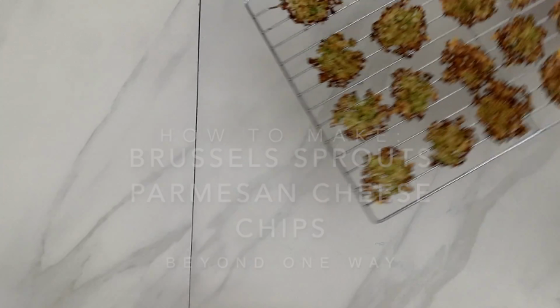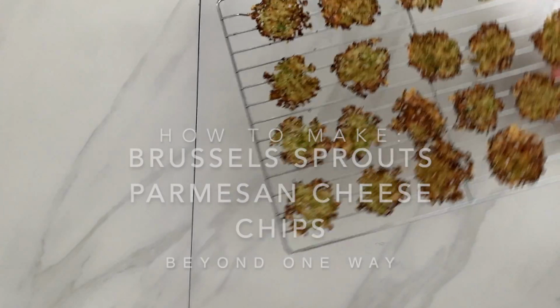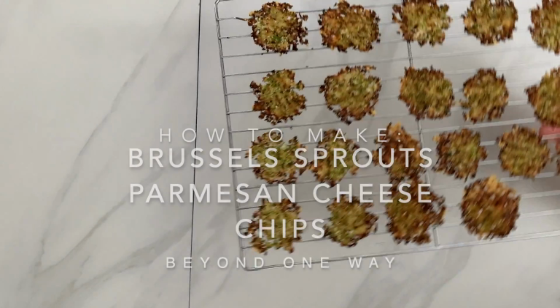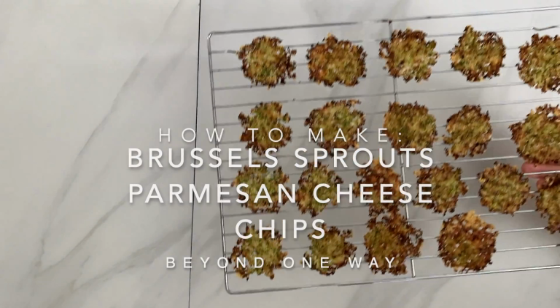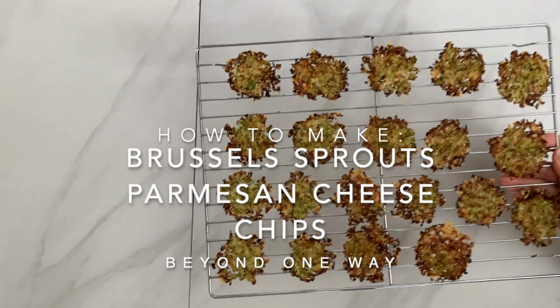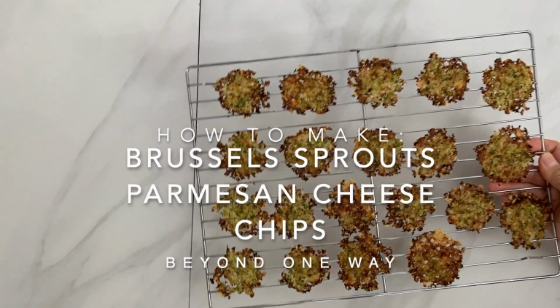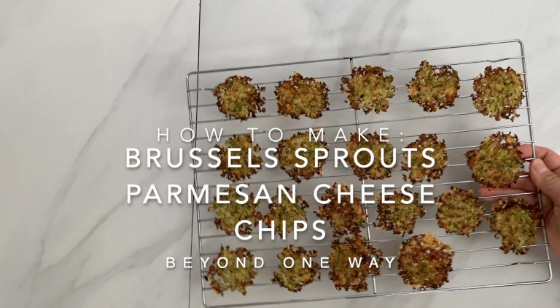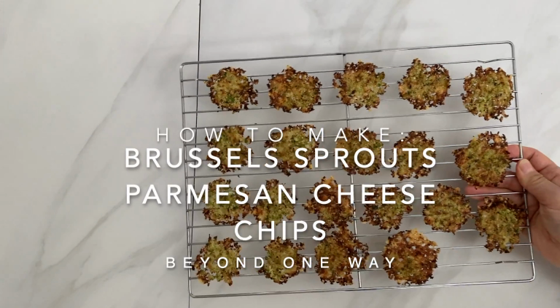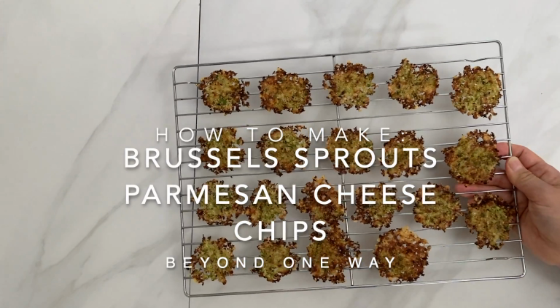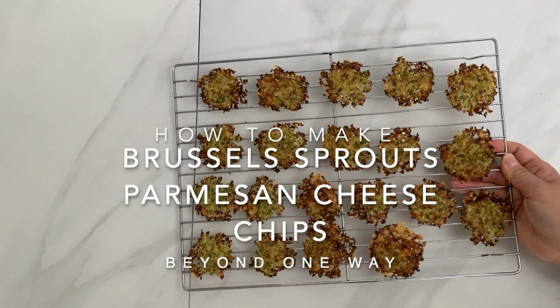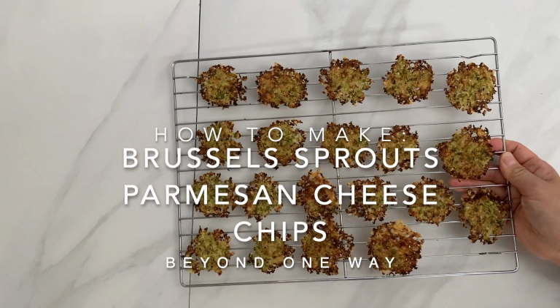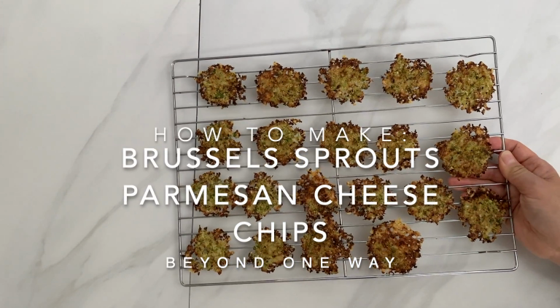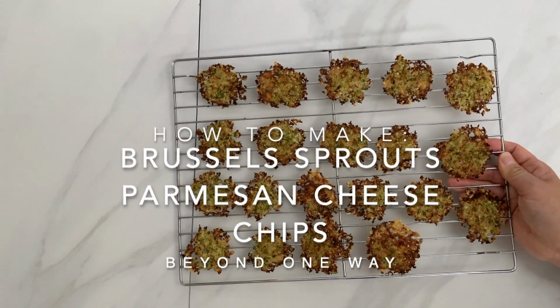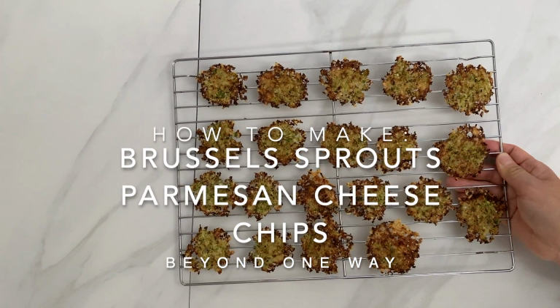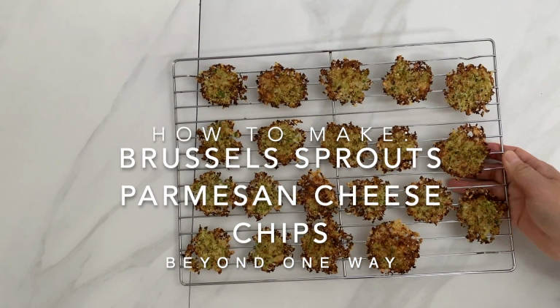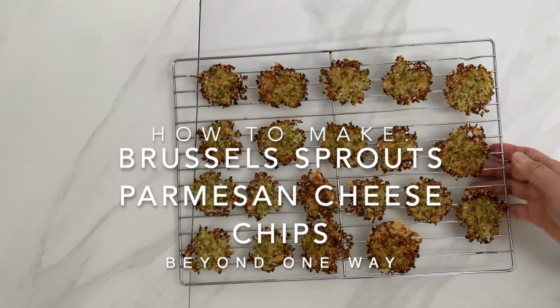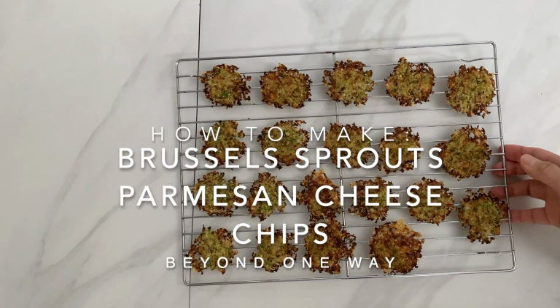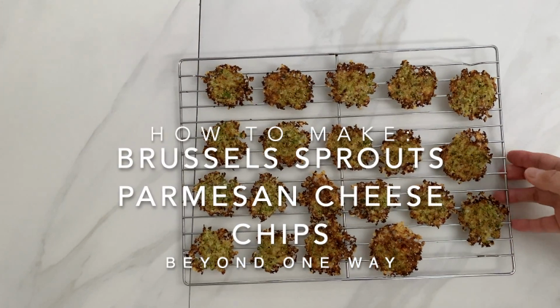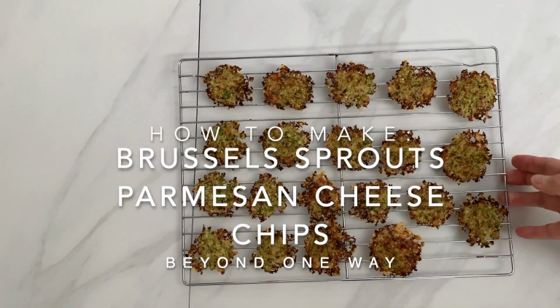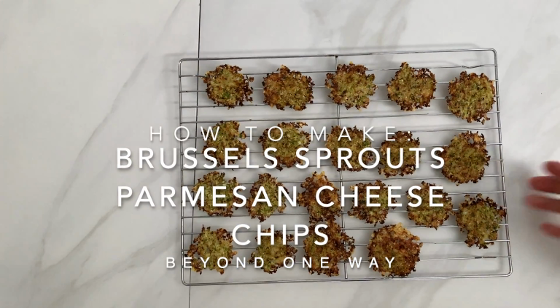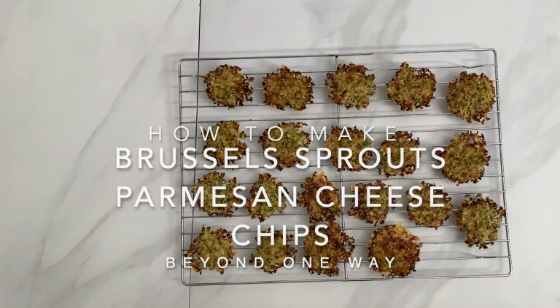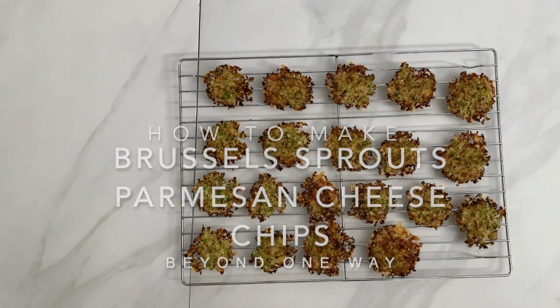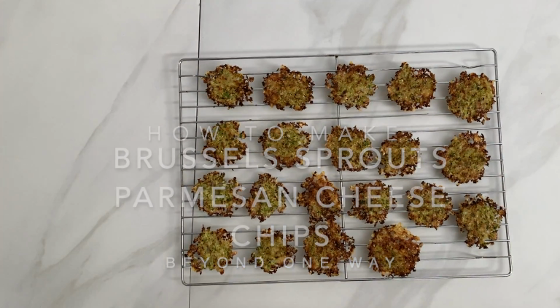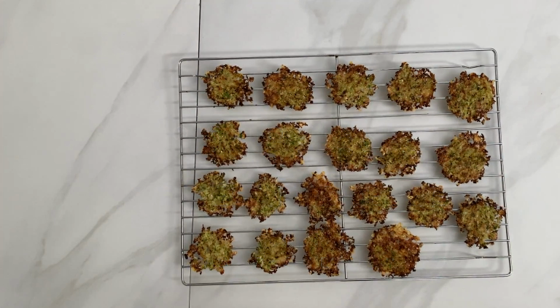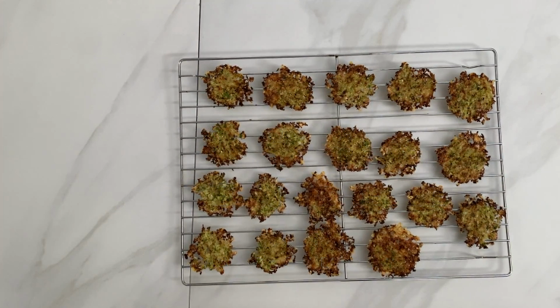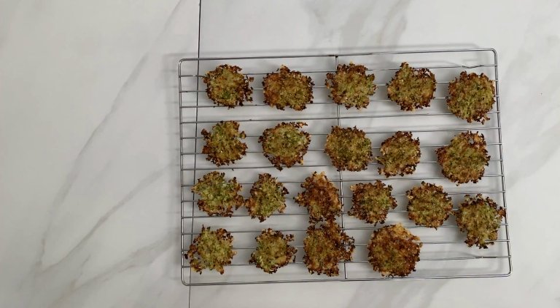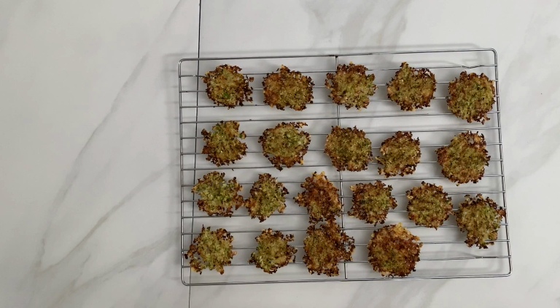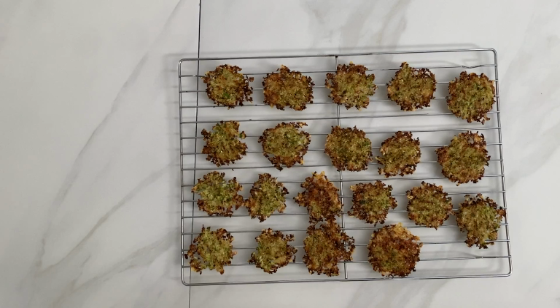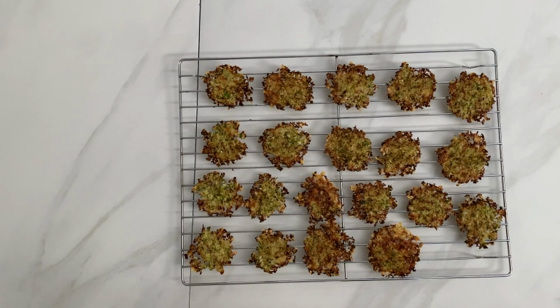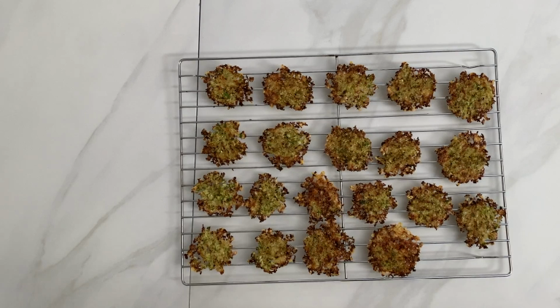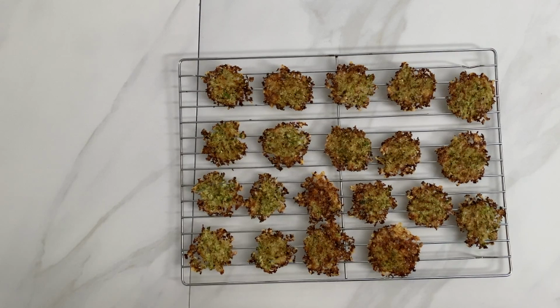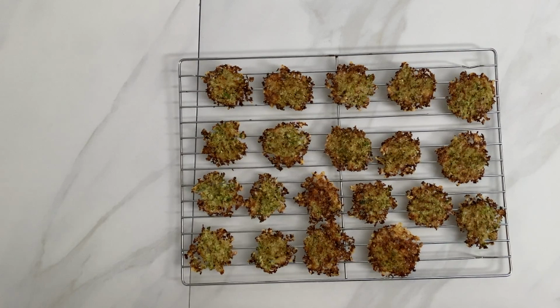Hi, welcome to Beyond One Way. Today we're using Brussels sprouts to make Parmesan cheese chips.